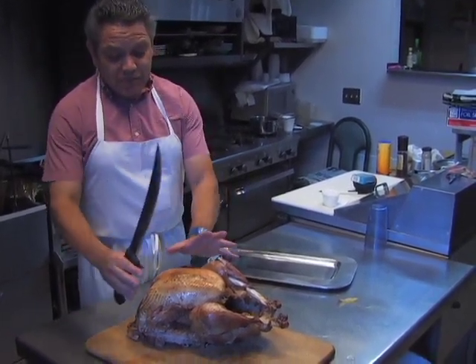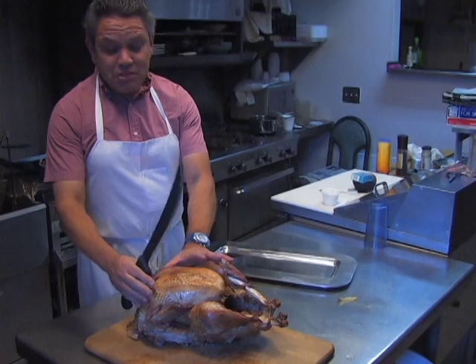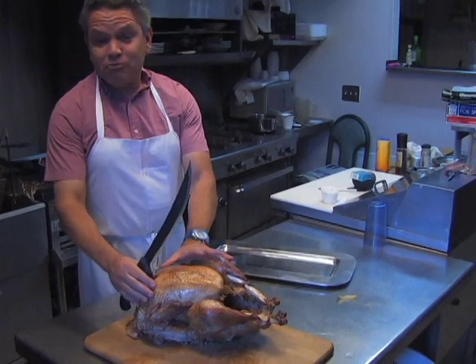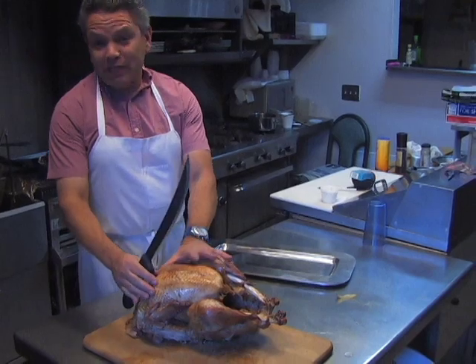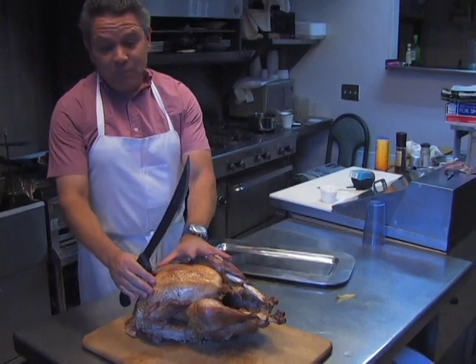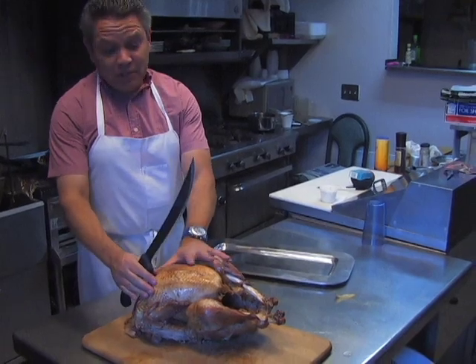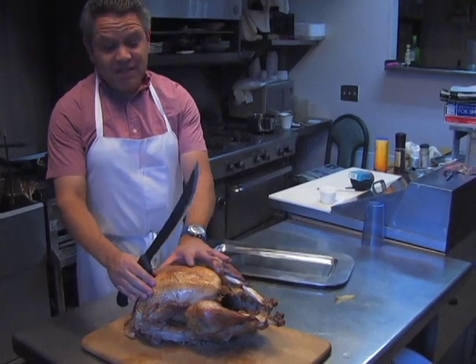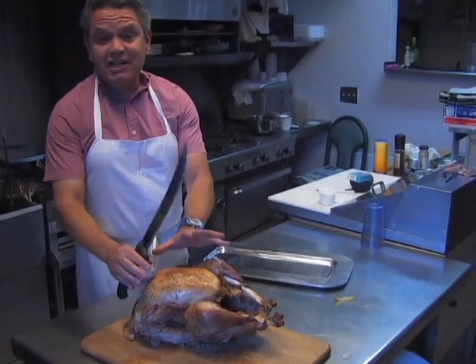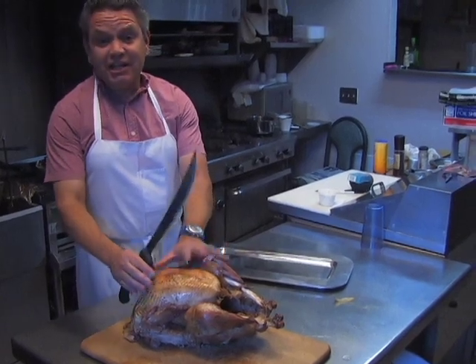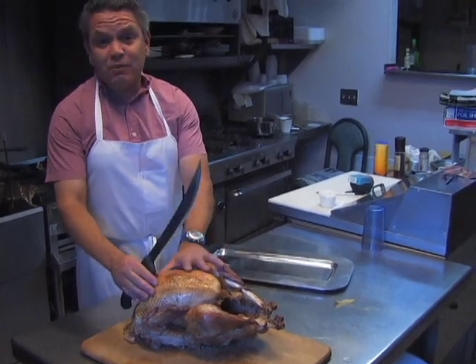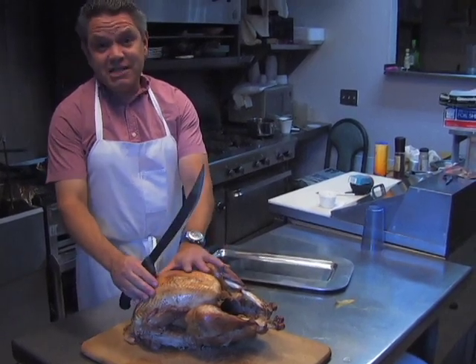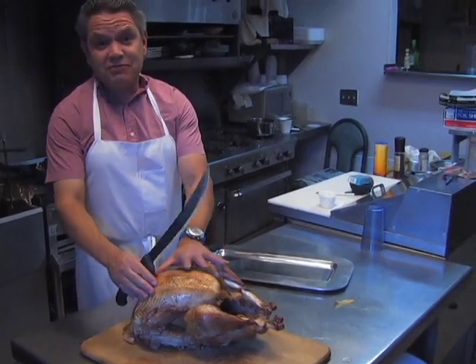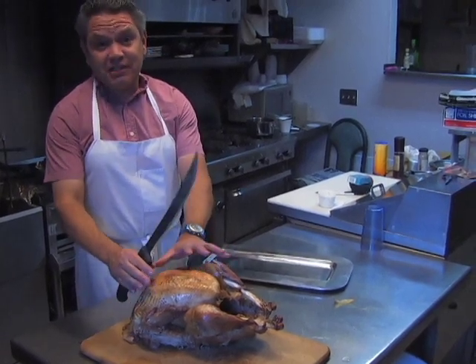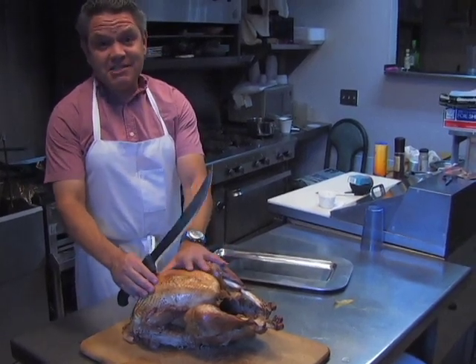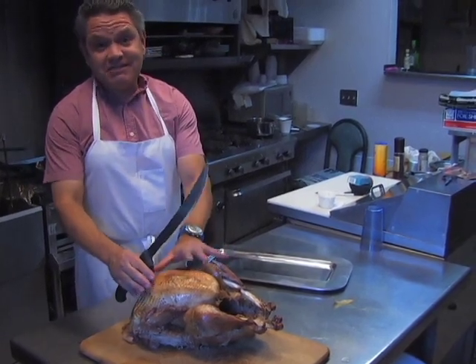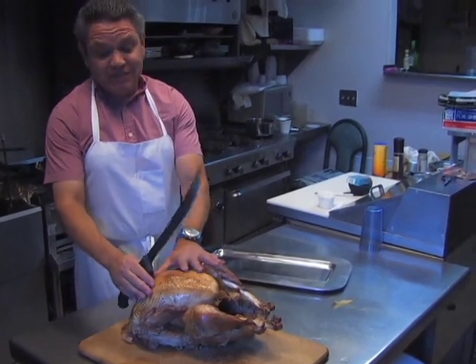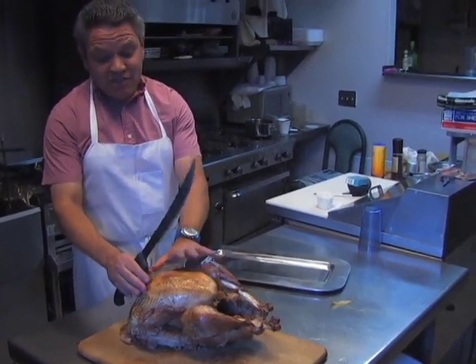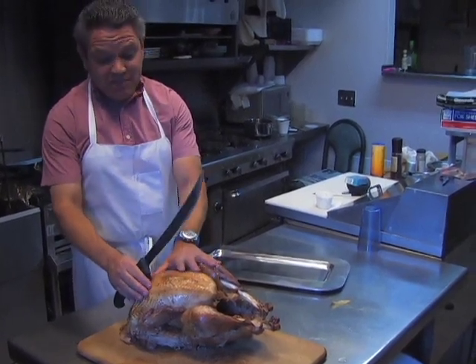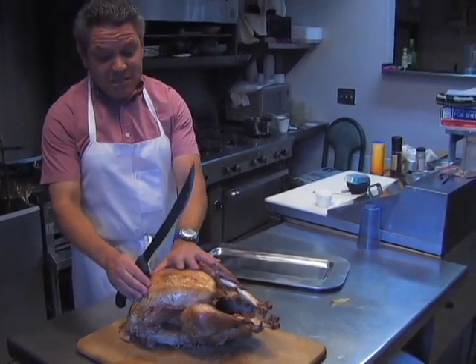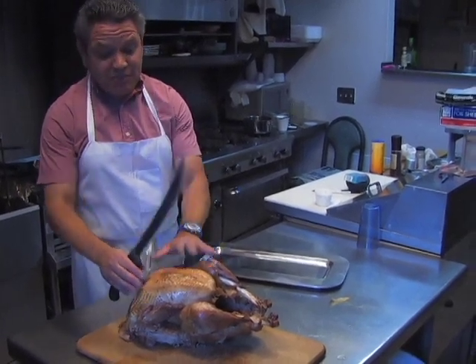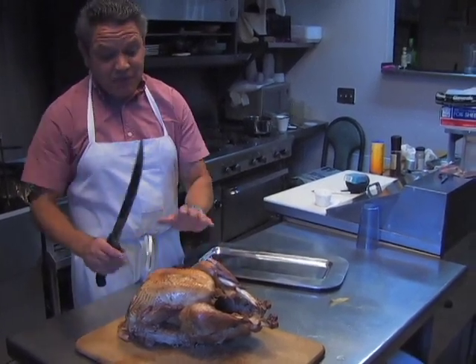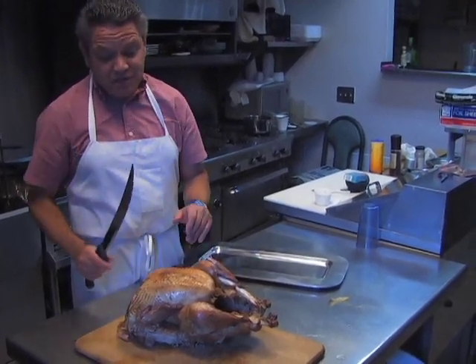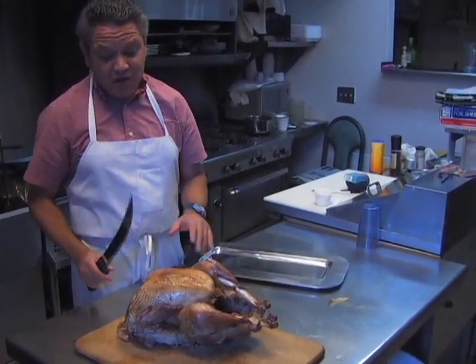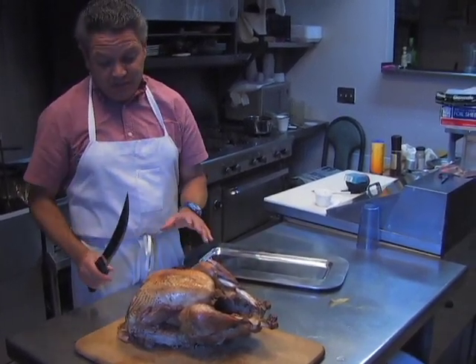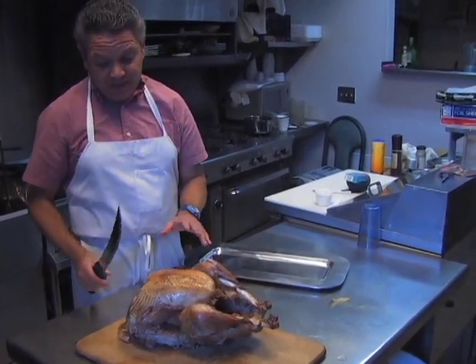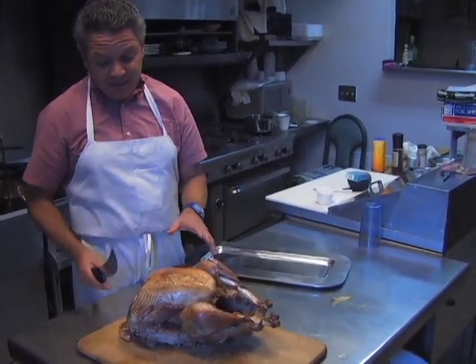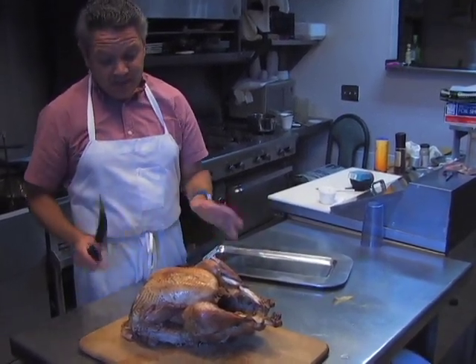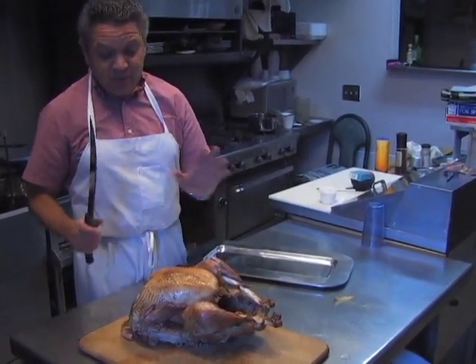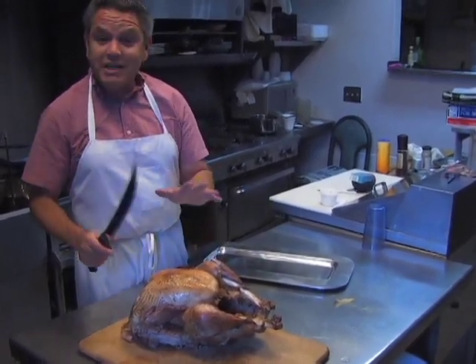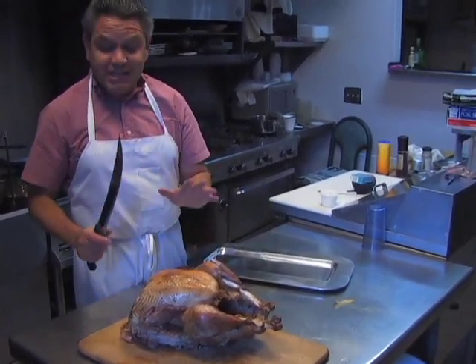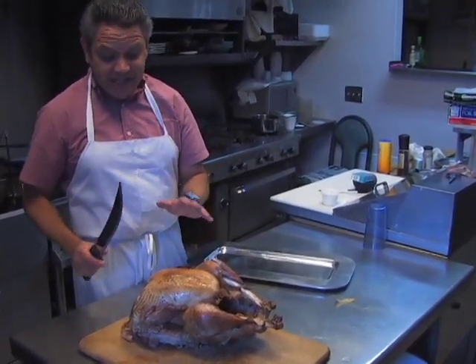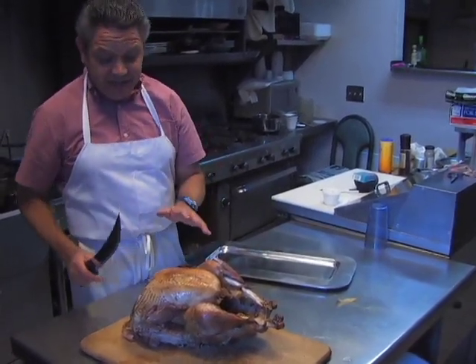The first really important thing: you need to let it rest for at least 10 to 15 minutes before you can carve it. We've already done that.